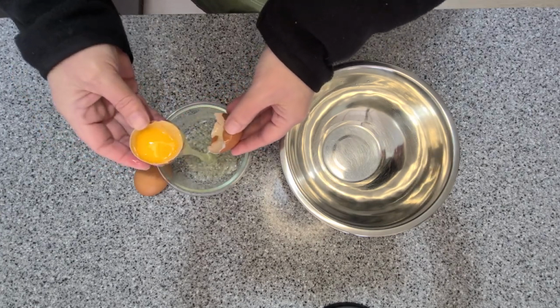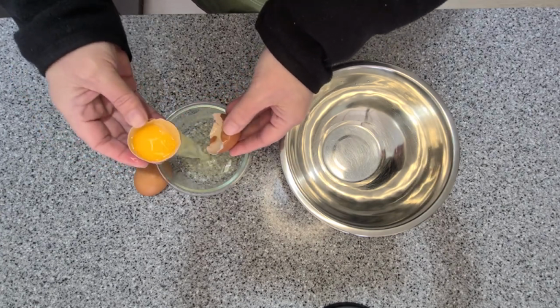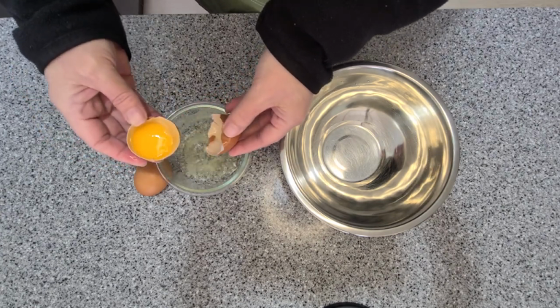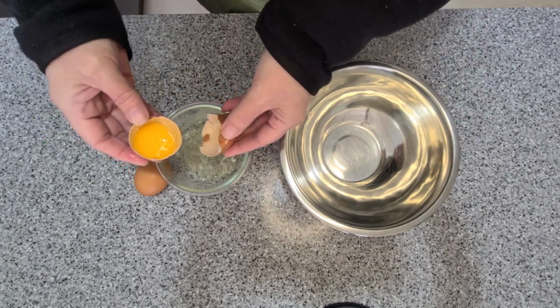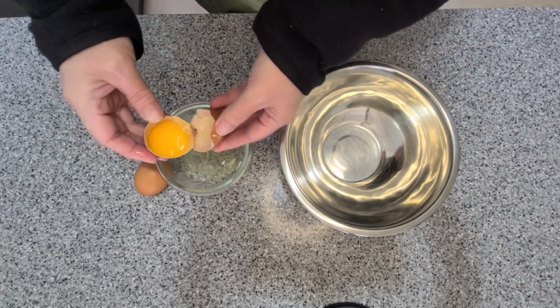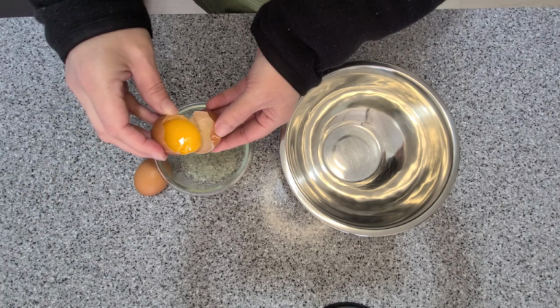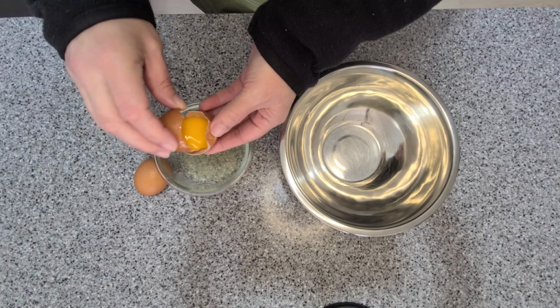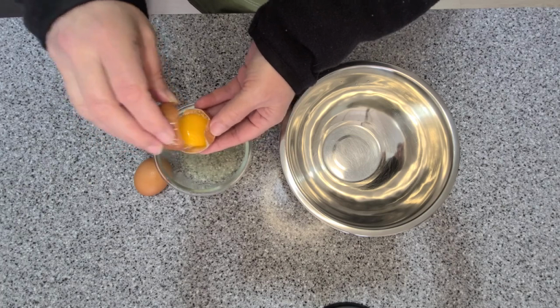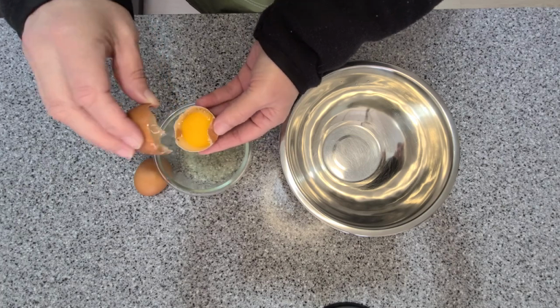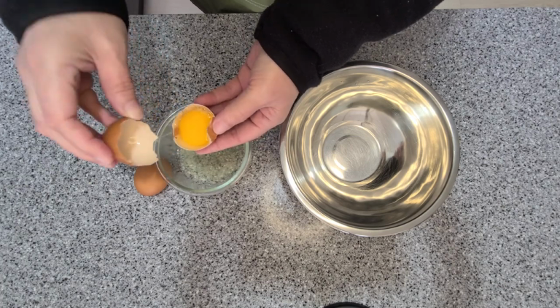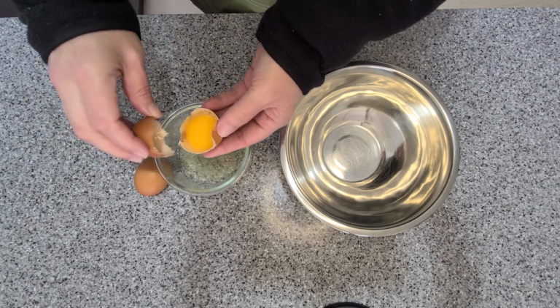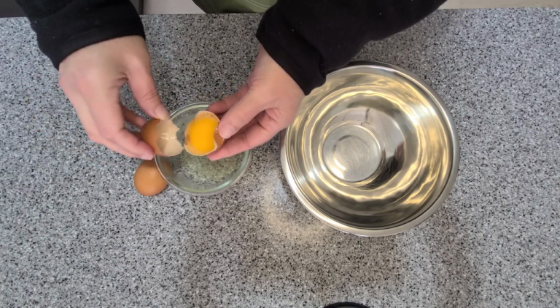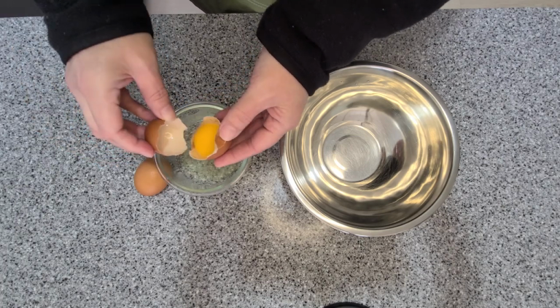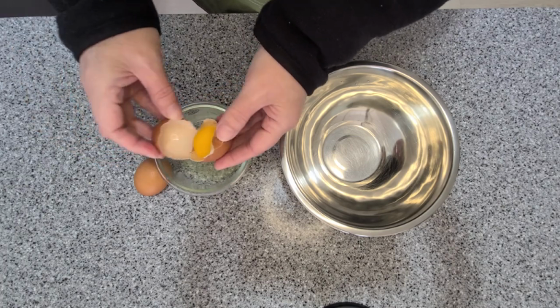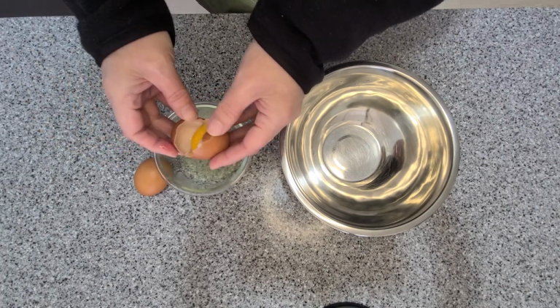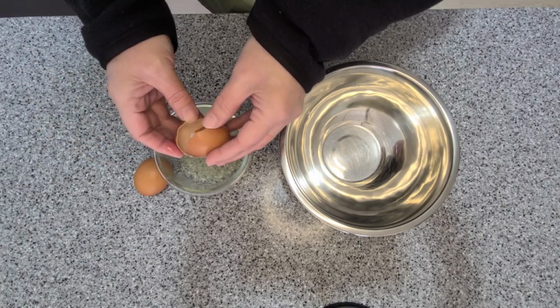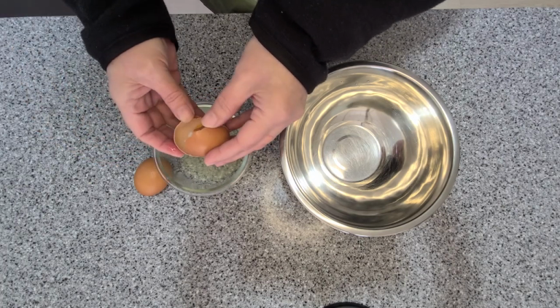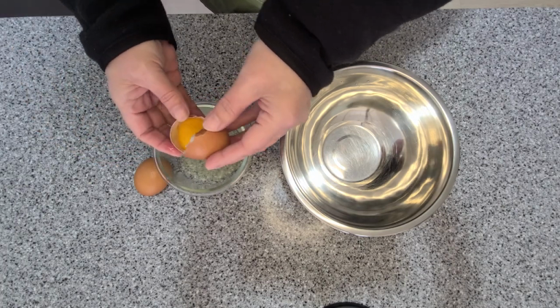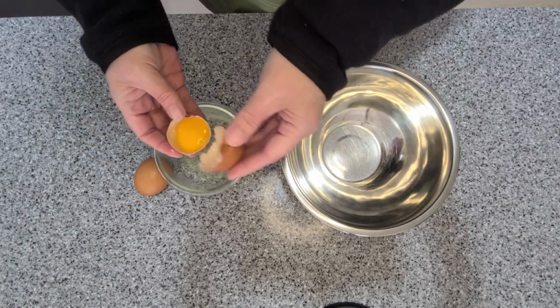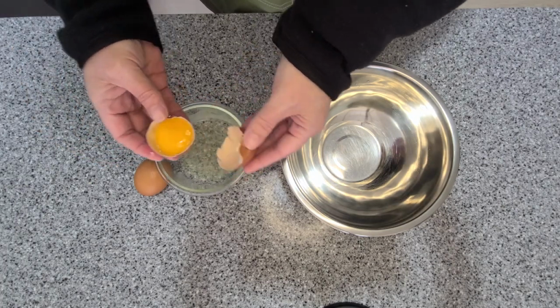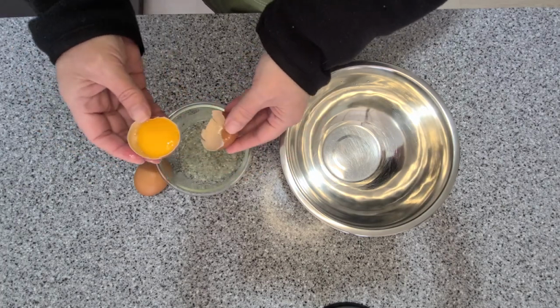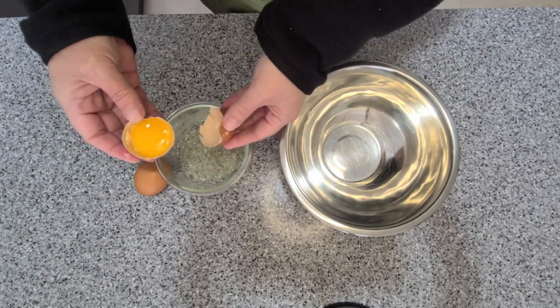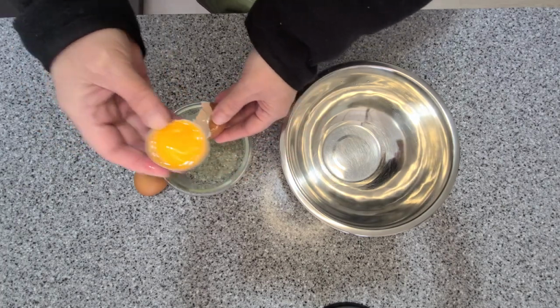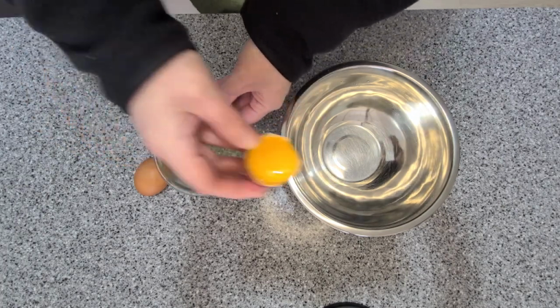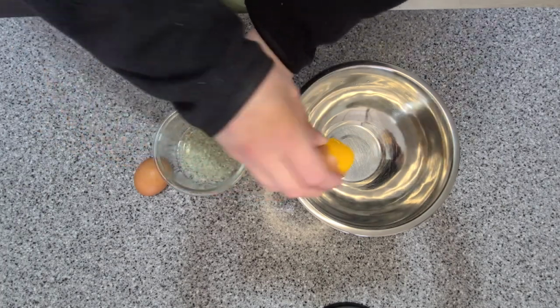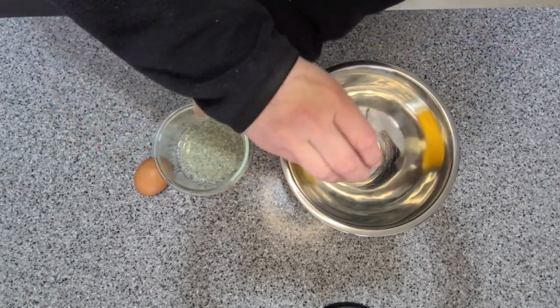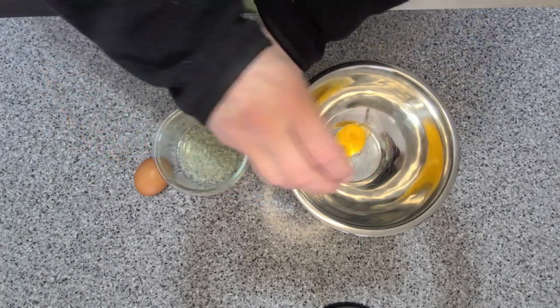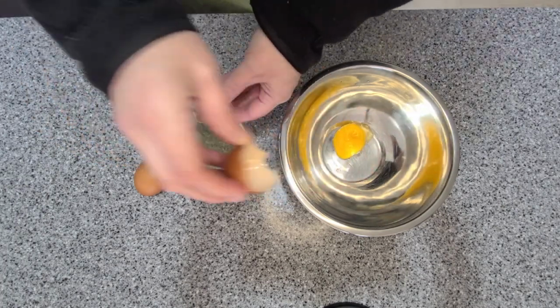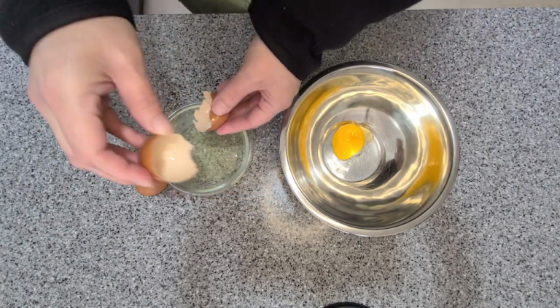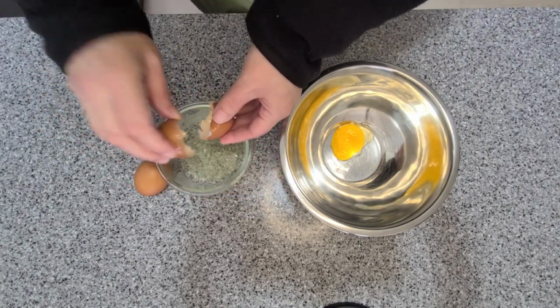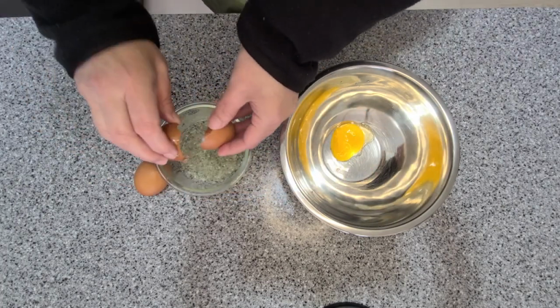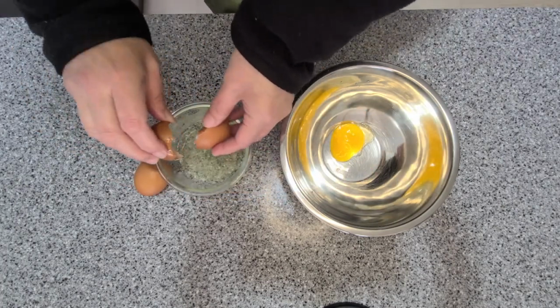This has to be one of my top favorite breakfasts, but it is kind of heavy so it is definitely not an everyday thing.